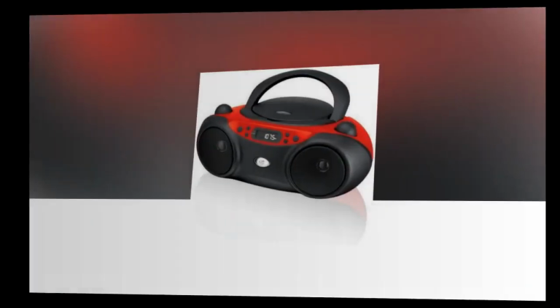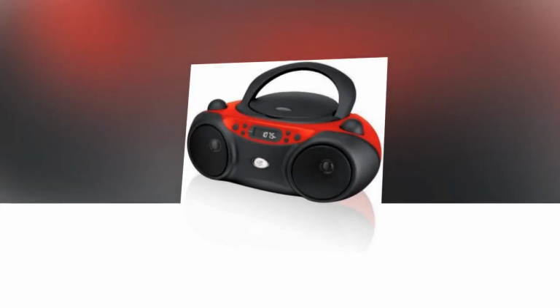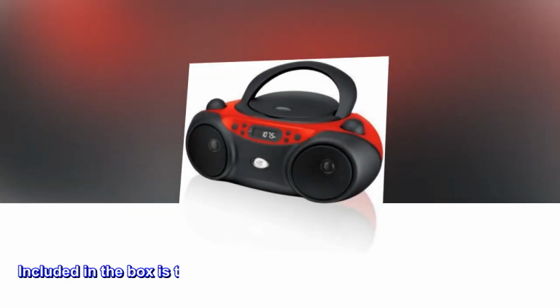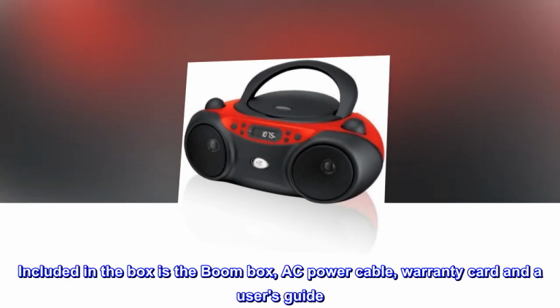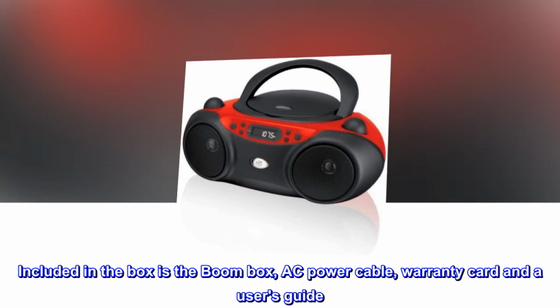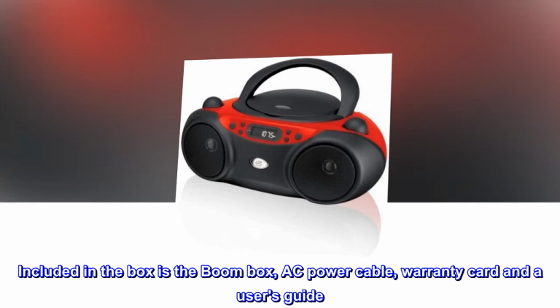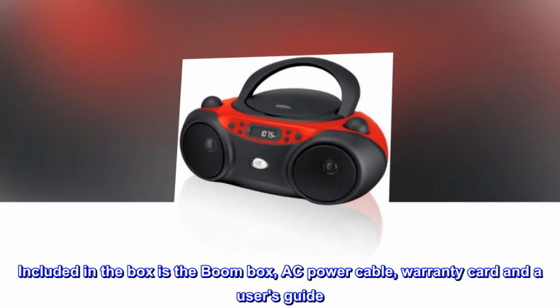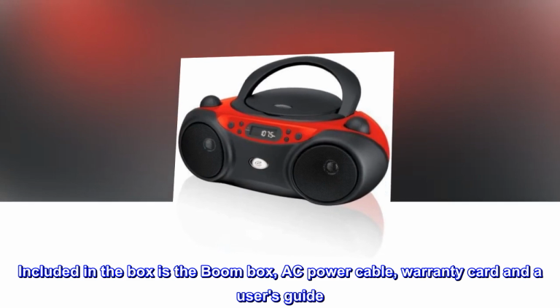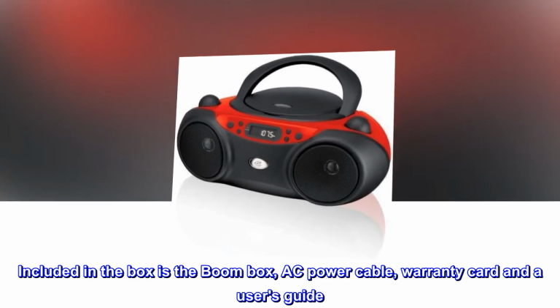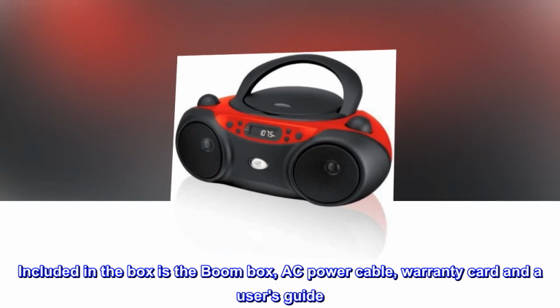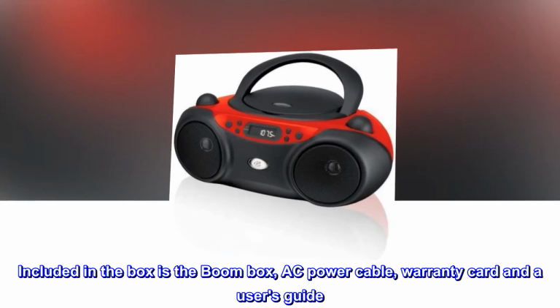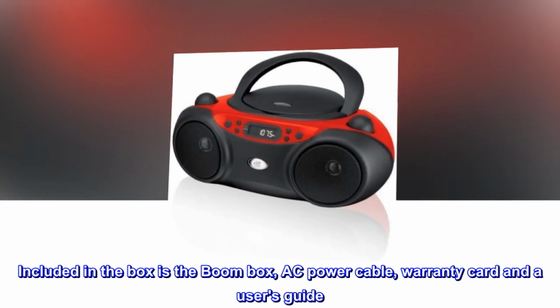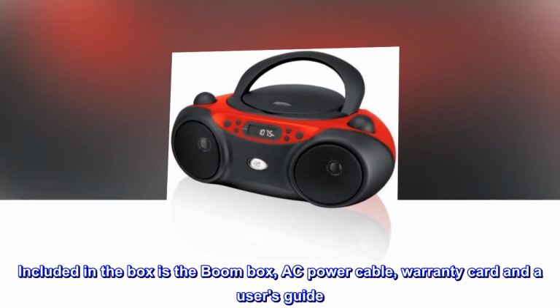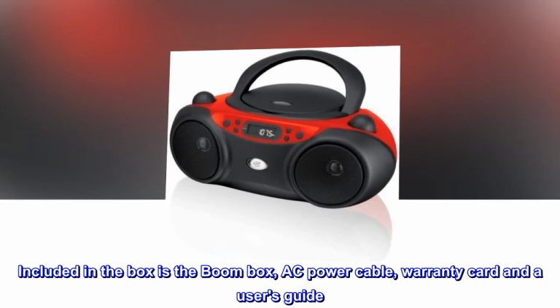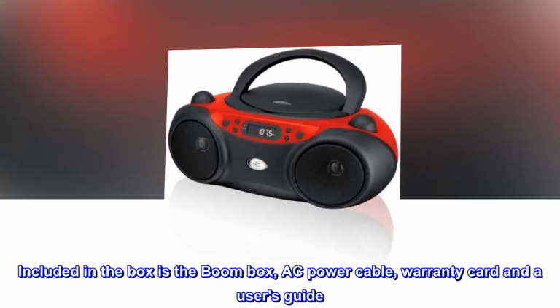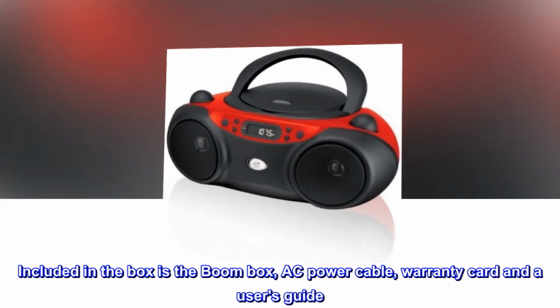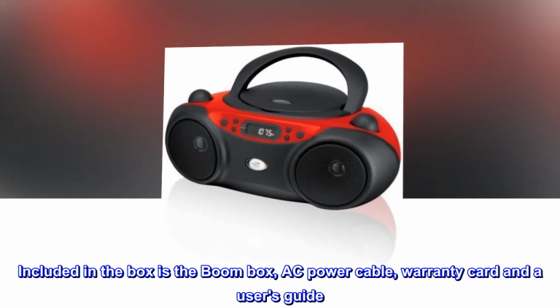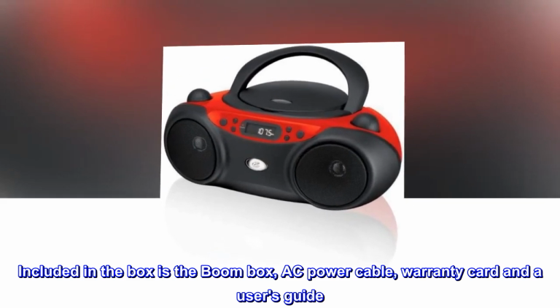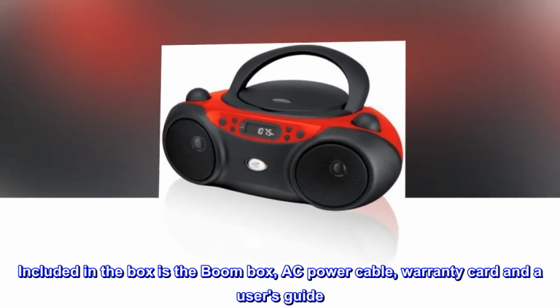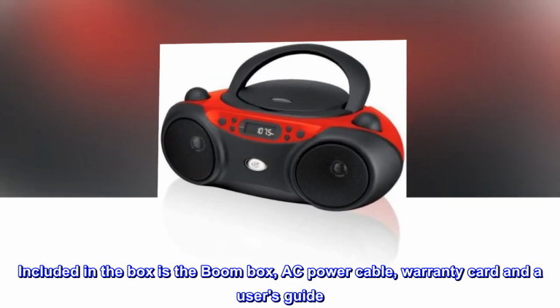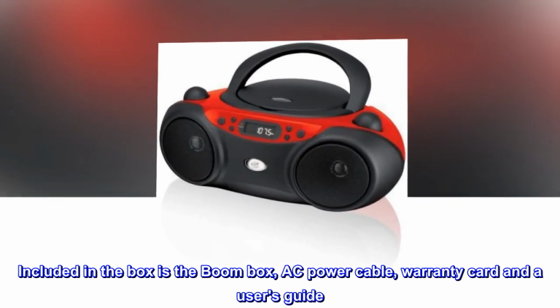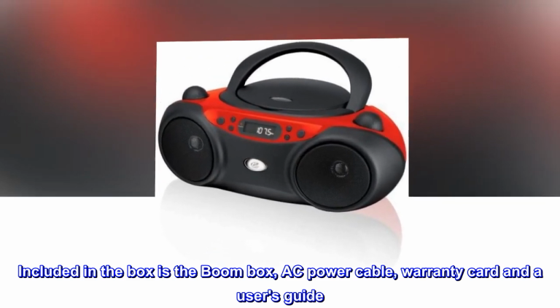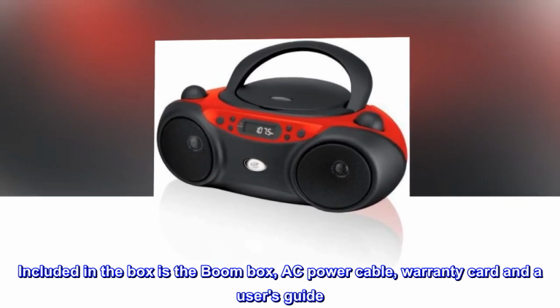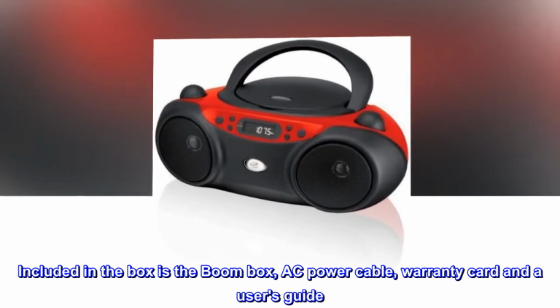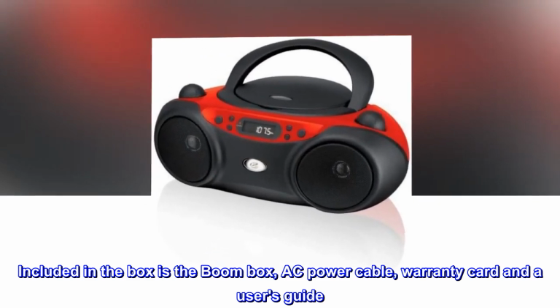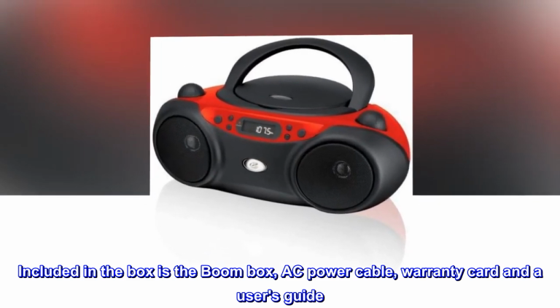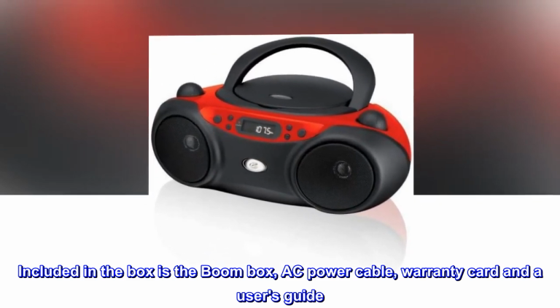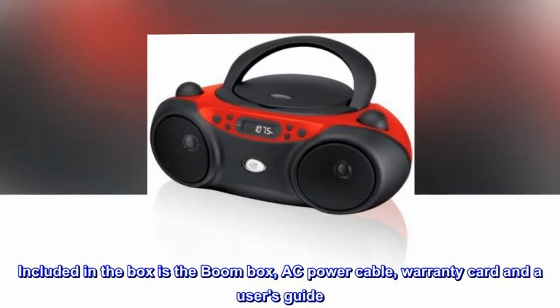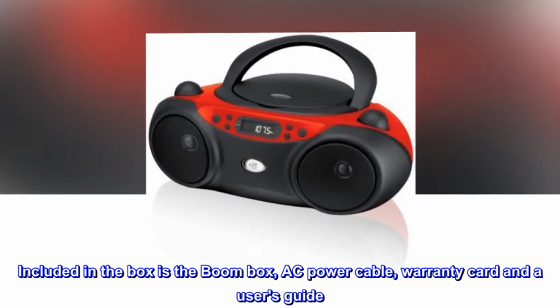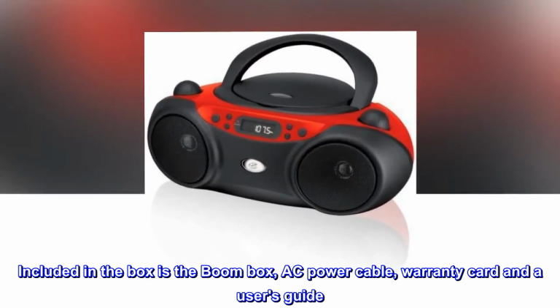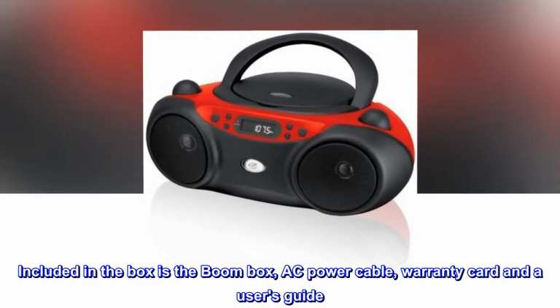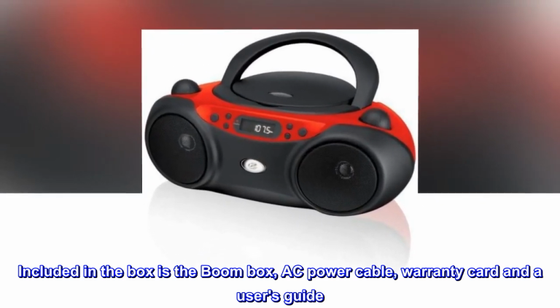Included in the box is the boombox, AC power cable, warranty card, and a user's guide.